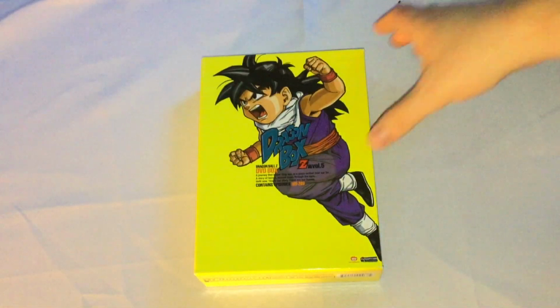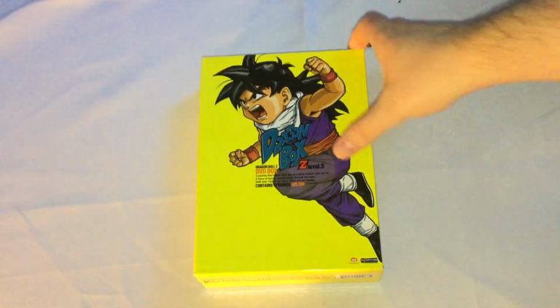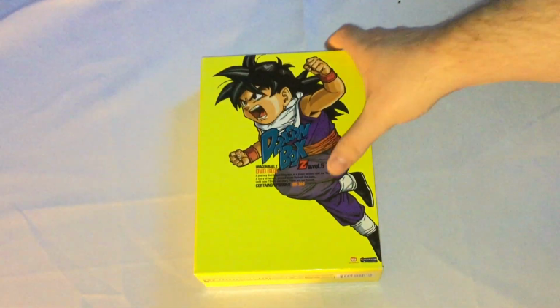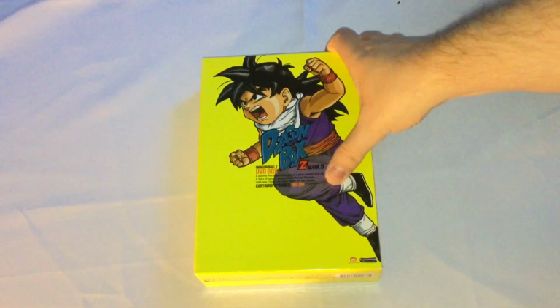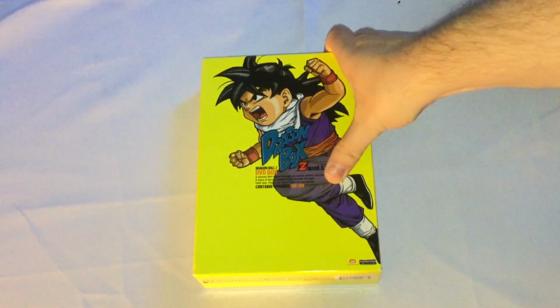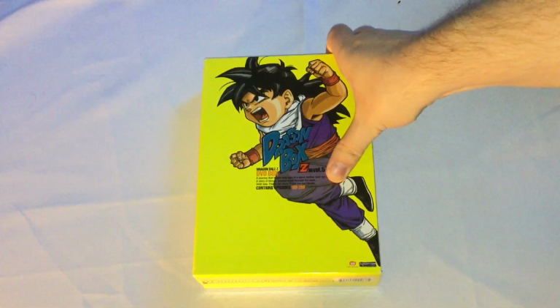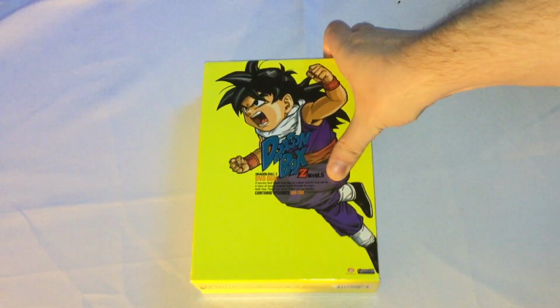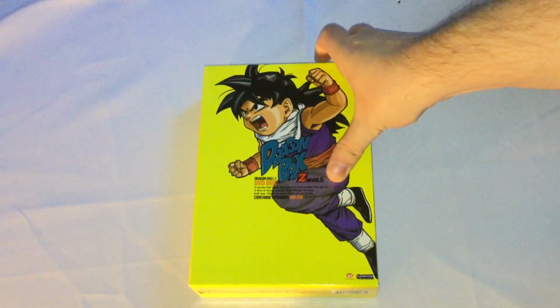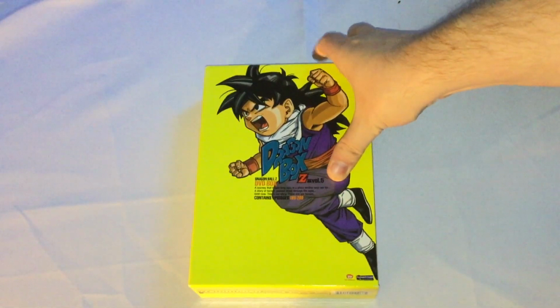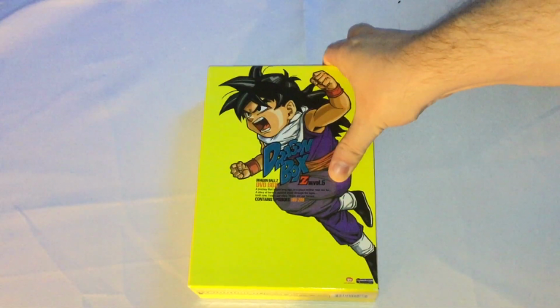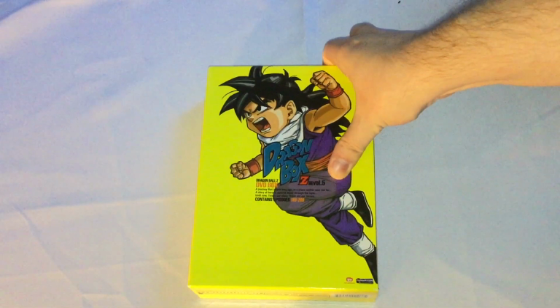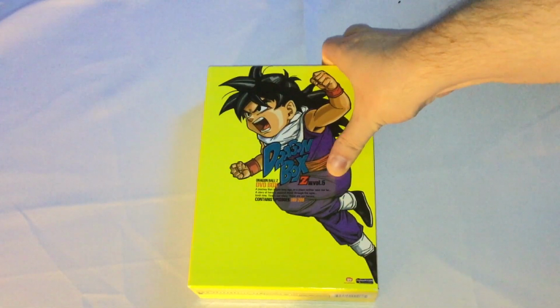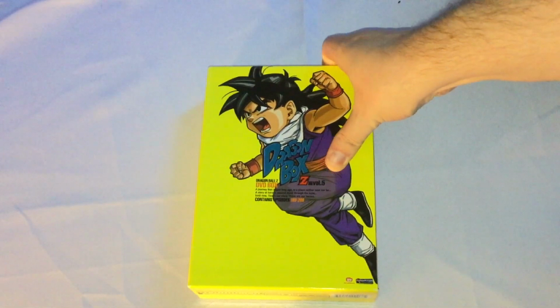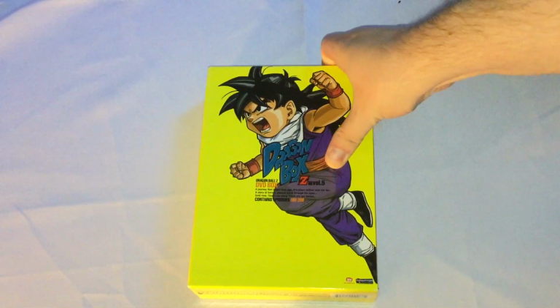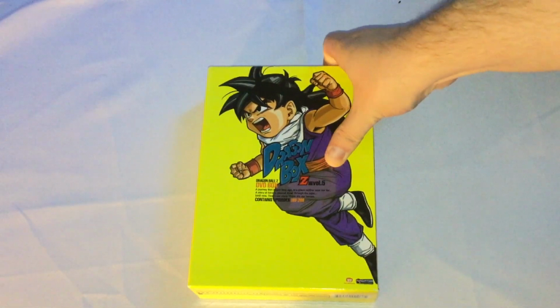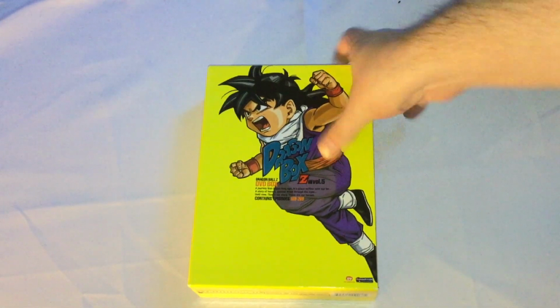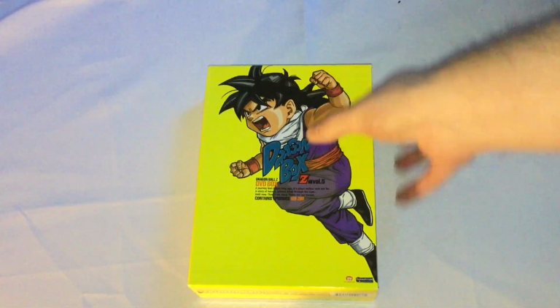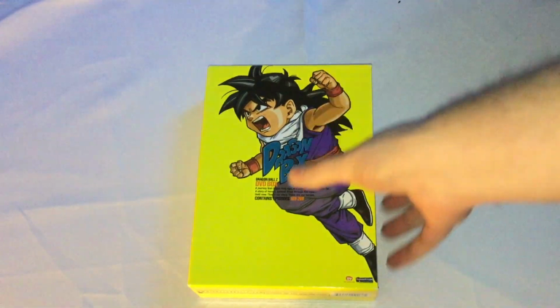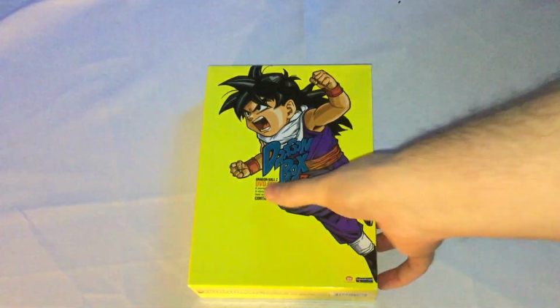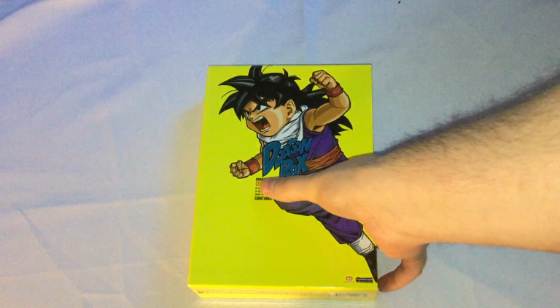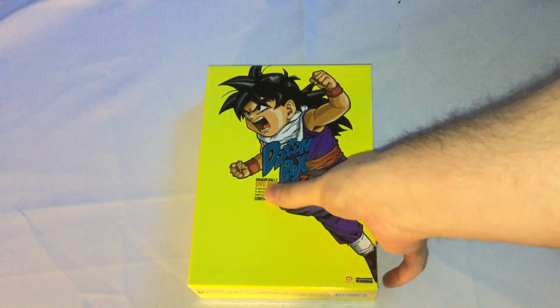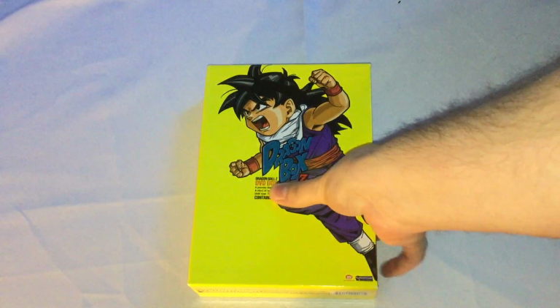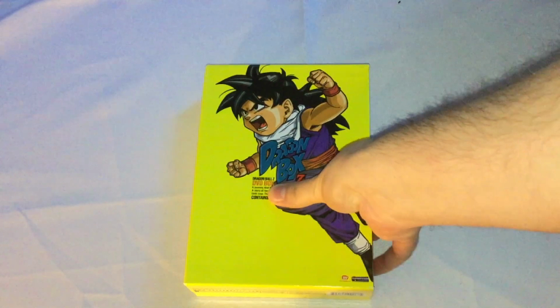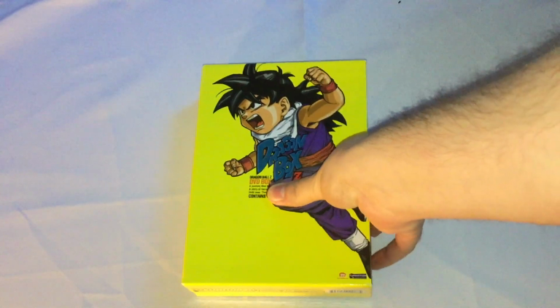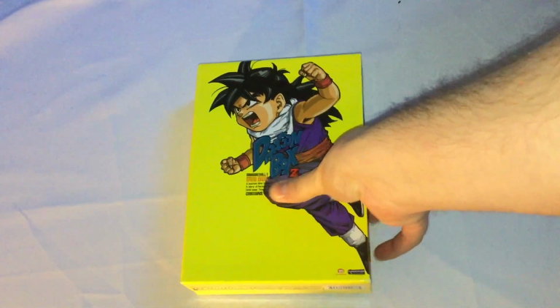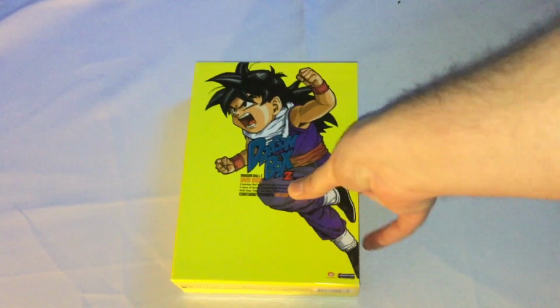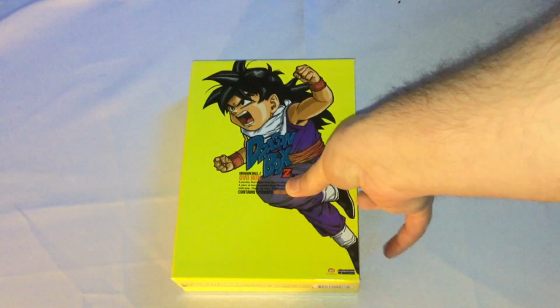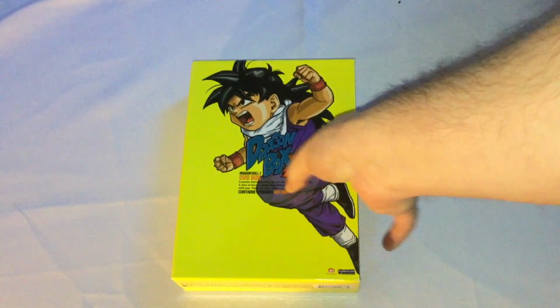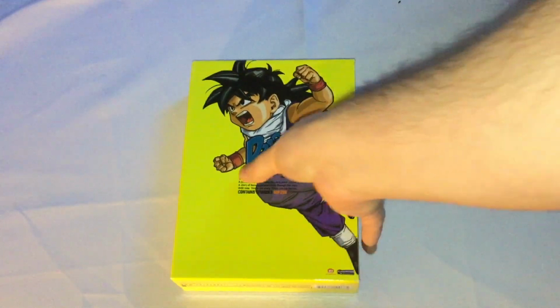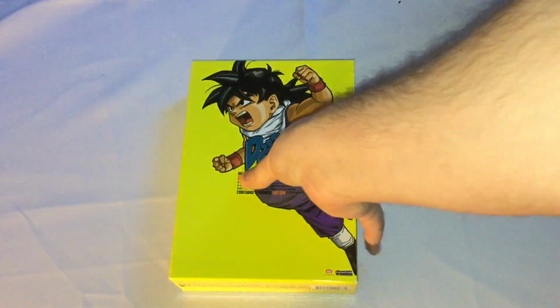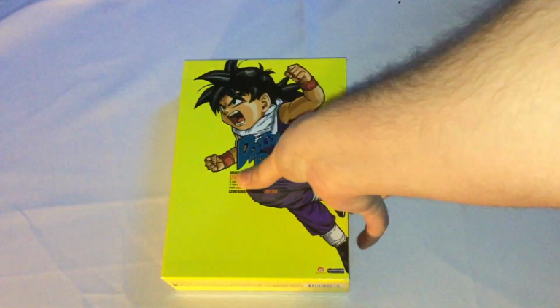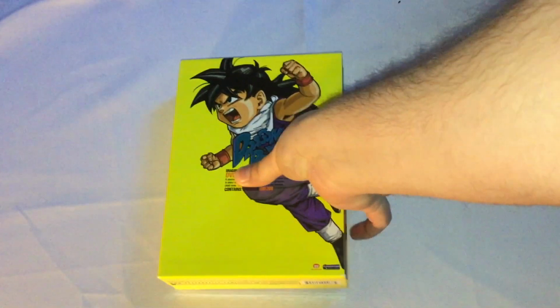Some other things for Dragon Ball Z that I did years ago I think could use a refresh.